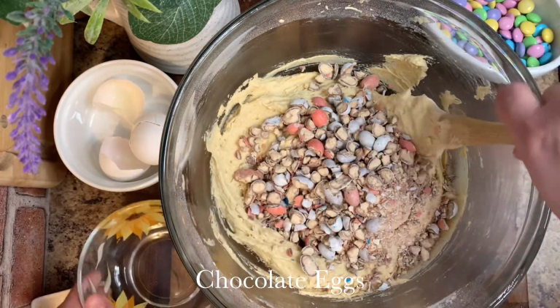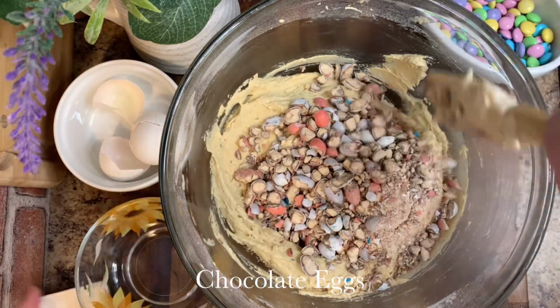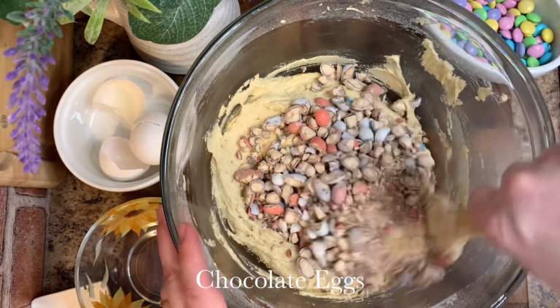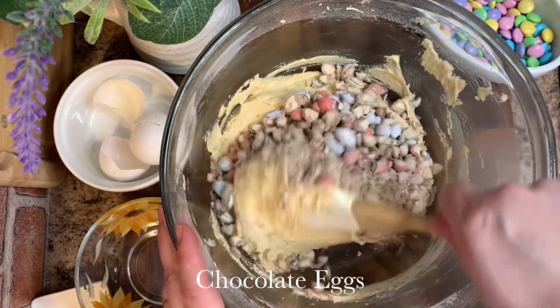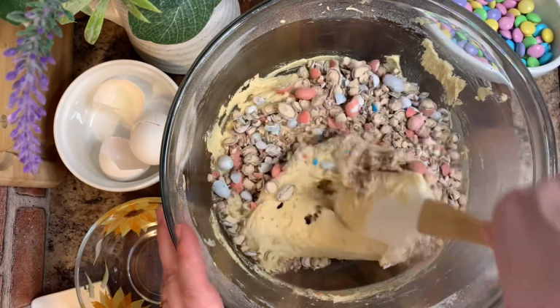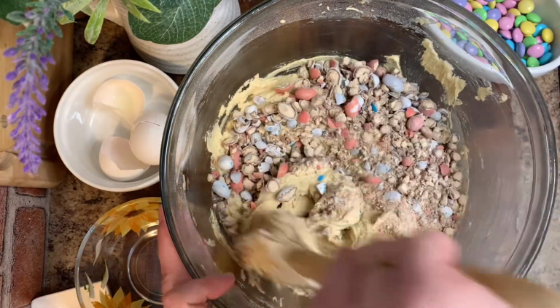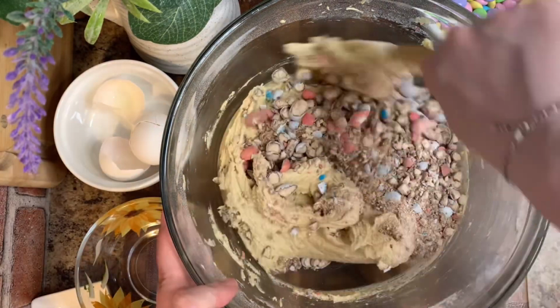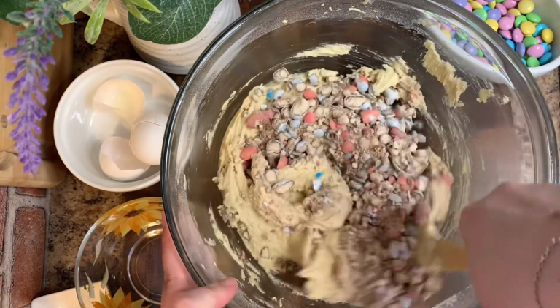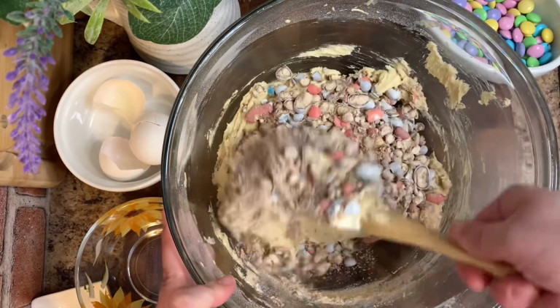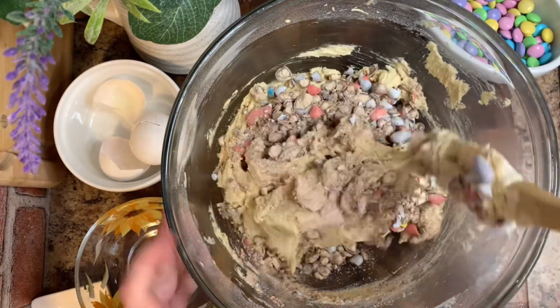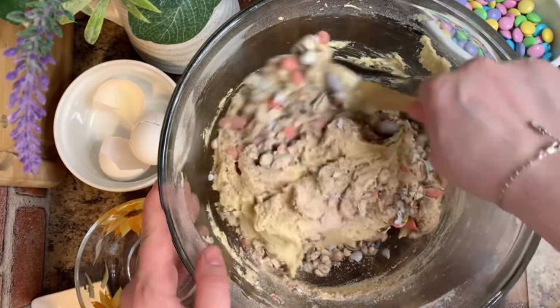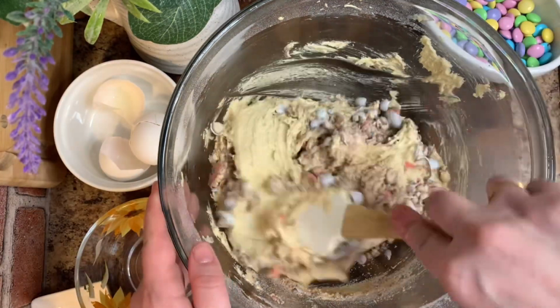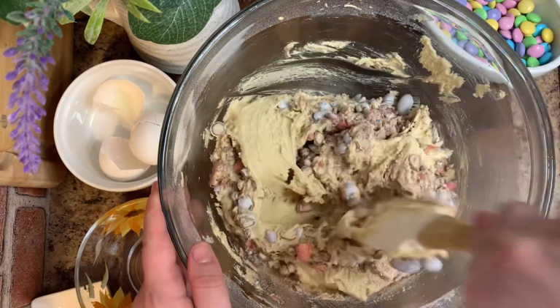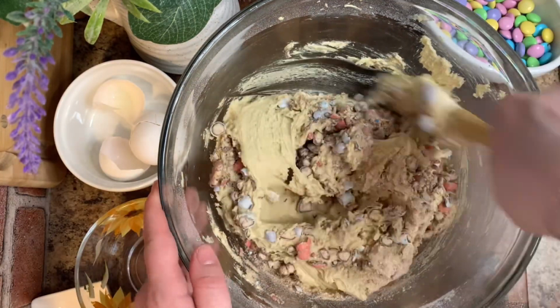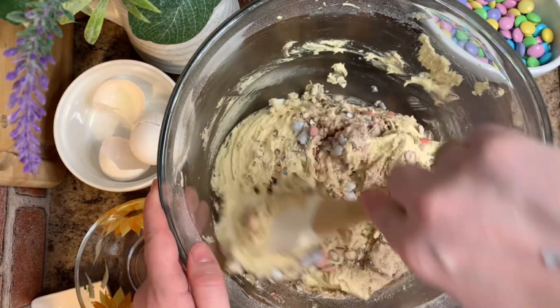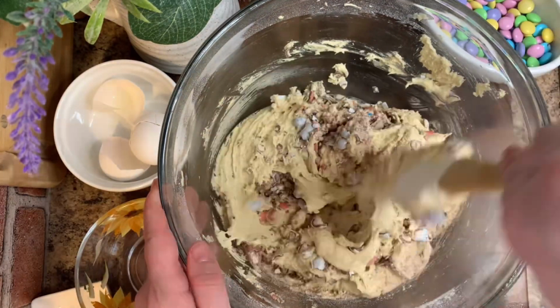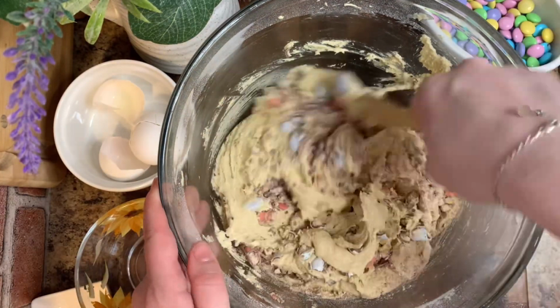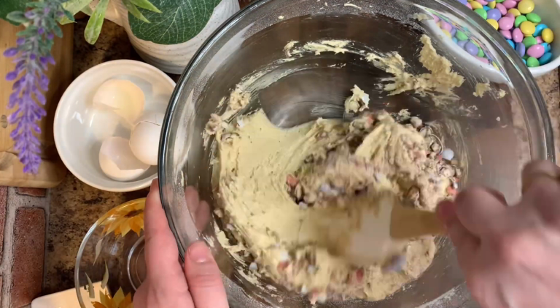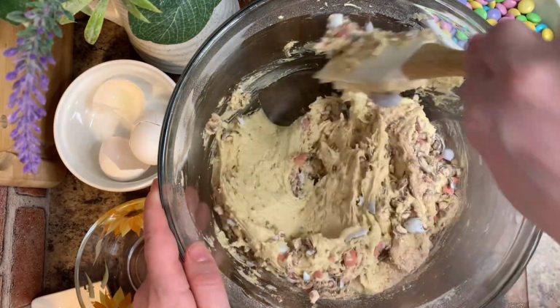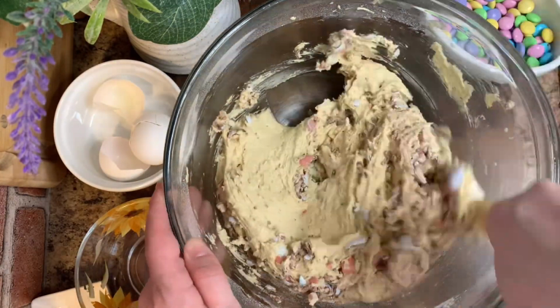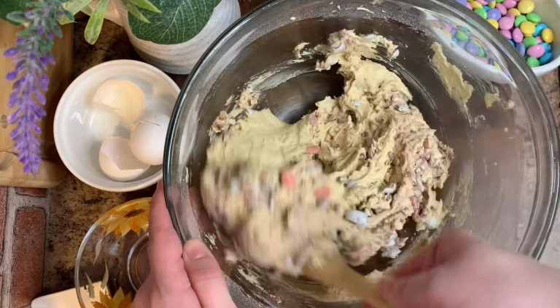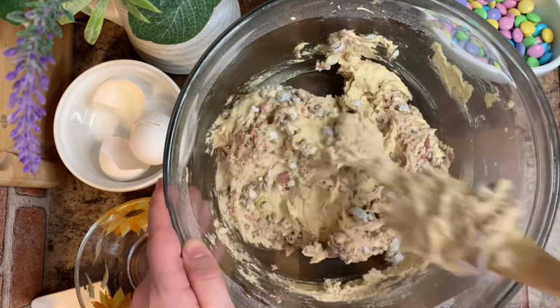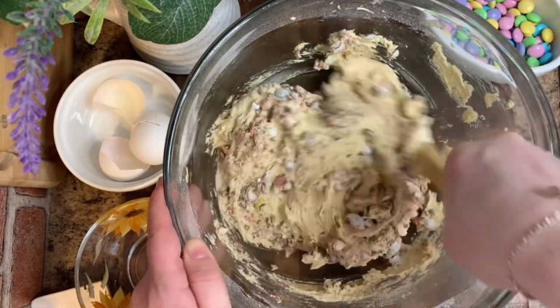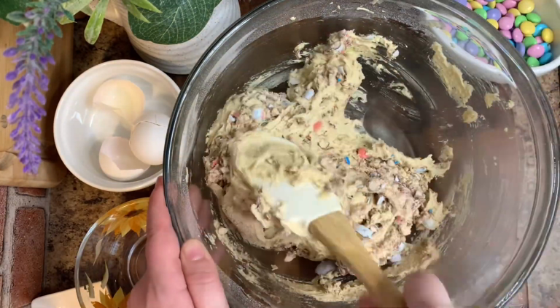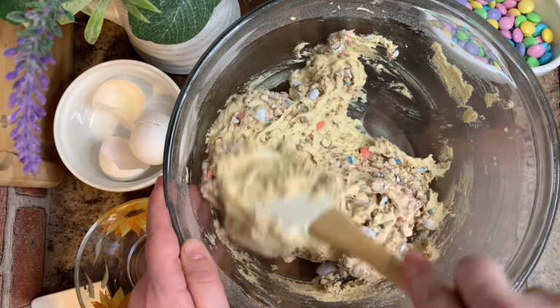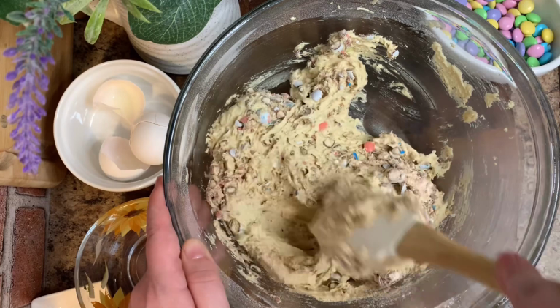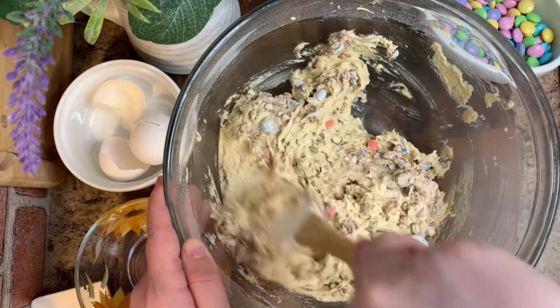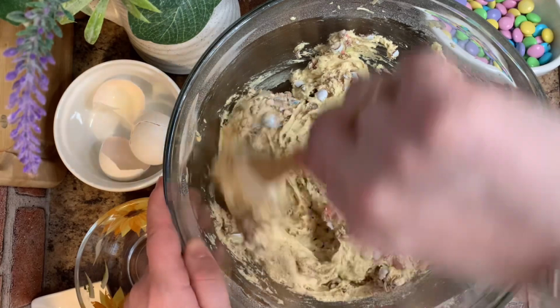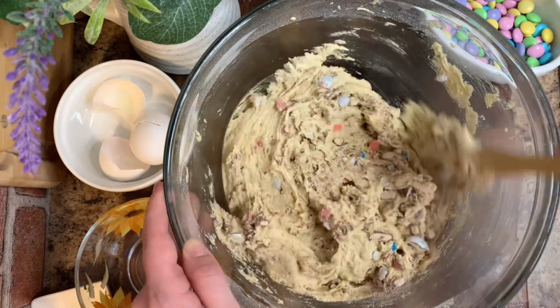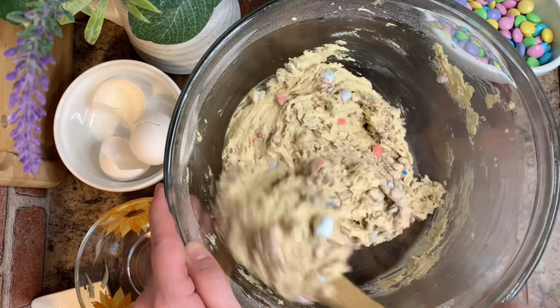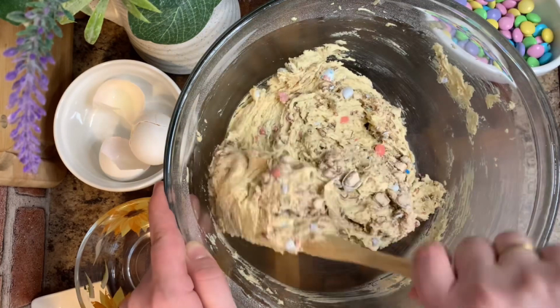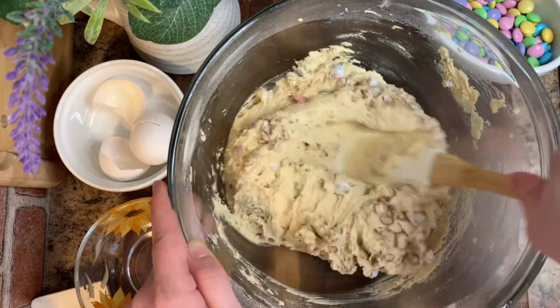Now we're going to add in the chocolate eggs. I'm using Robin Eggs — I think that's what they're called — but you can use Cadbury or whatever you want, or even just use plain M&Ms.